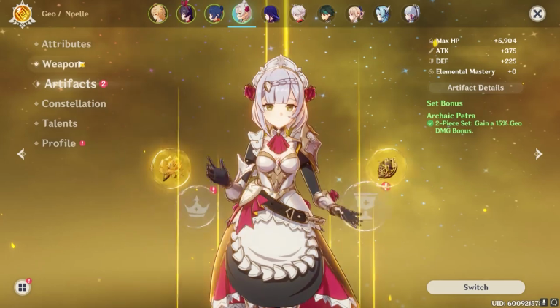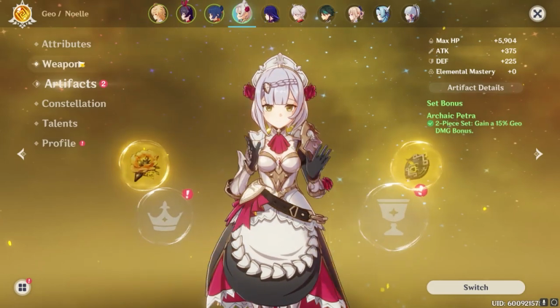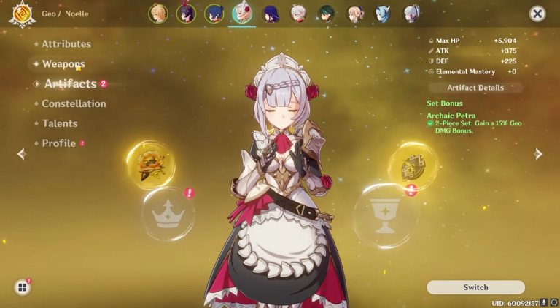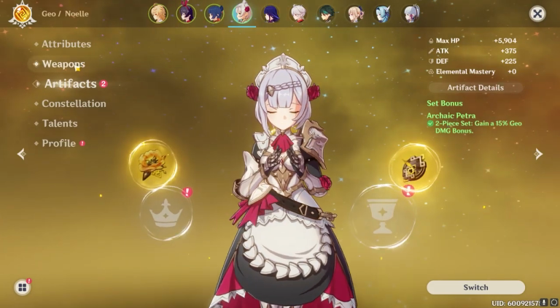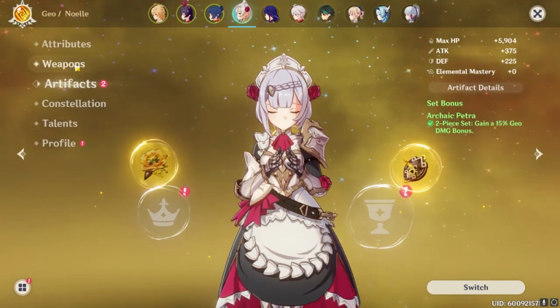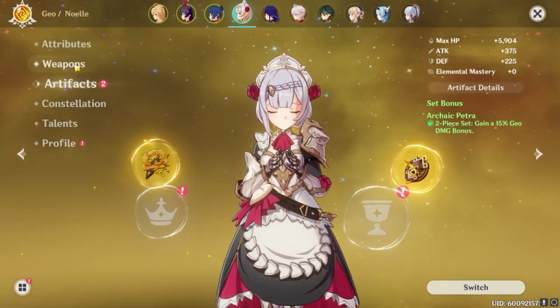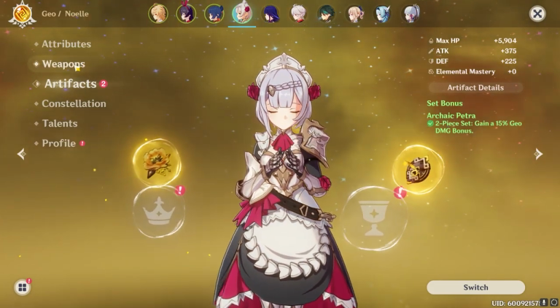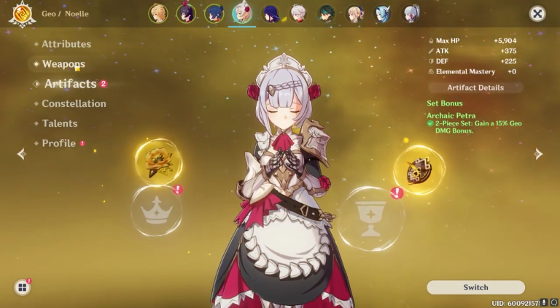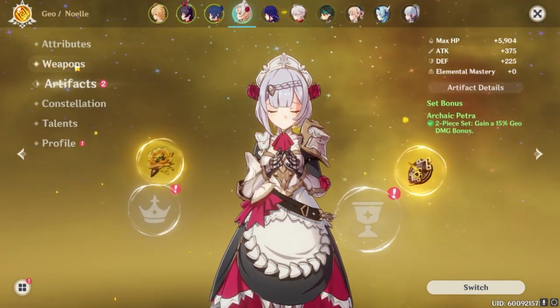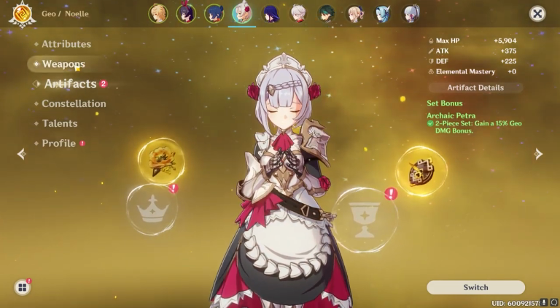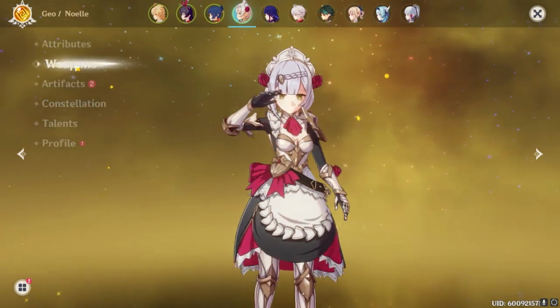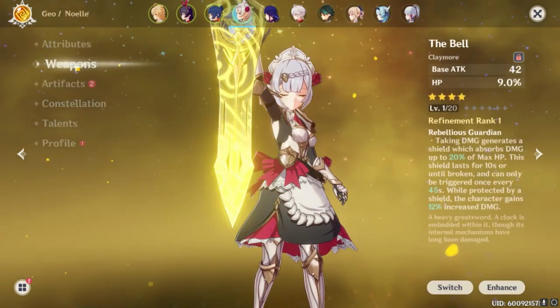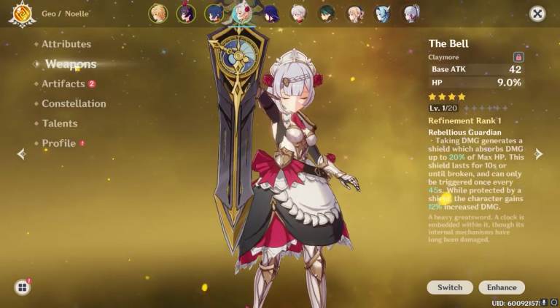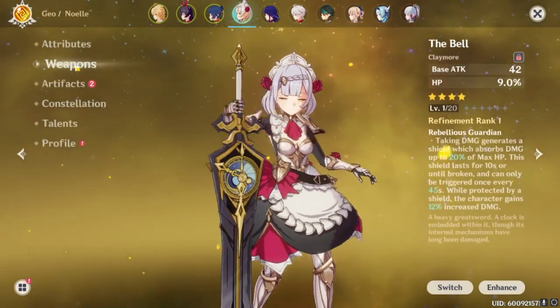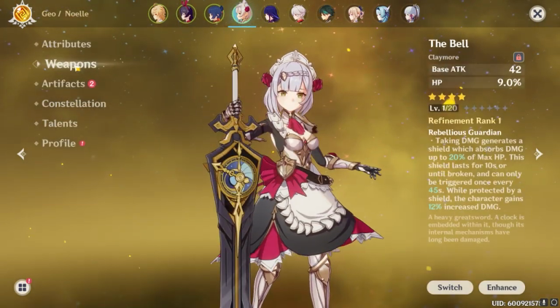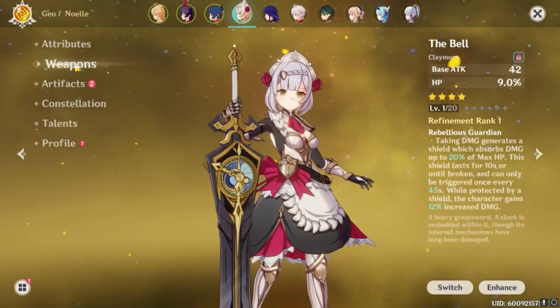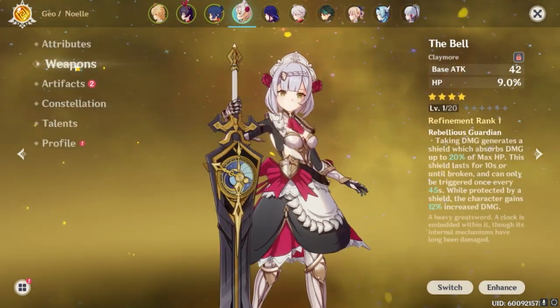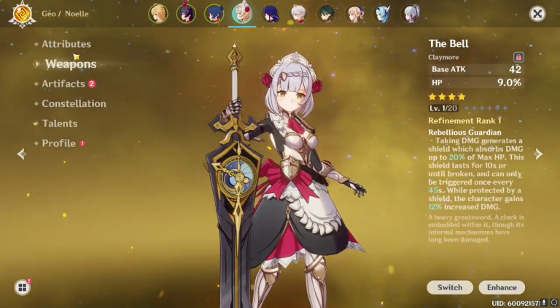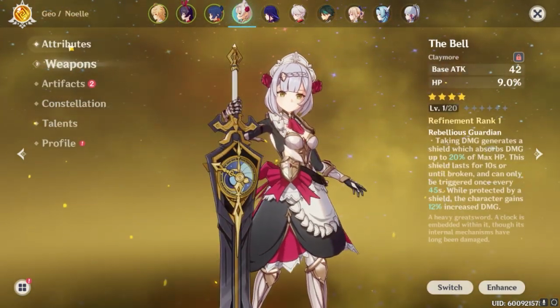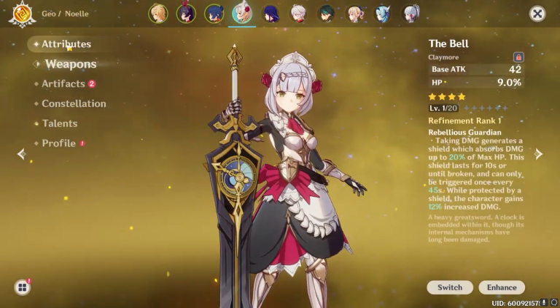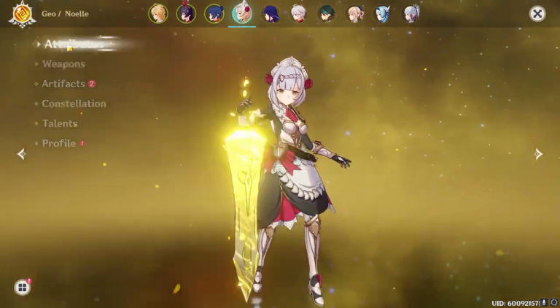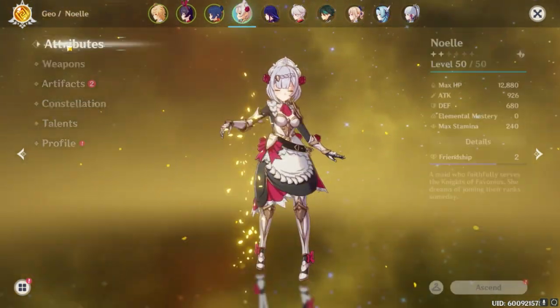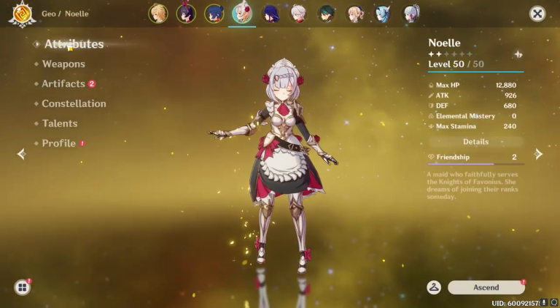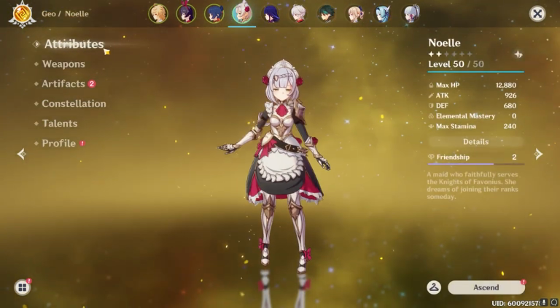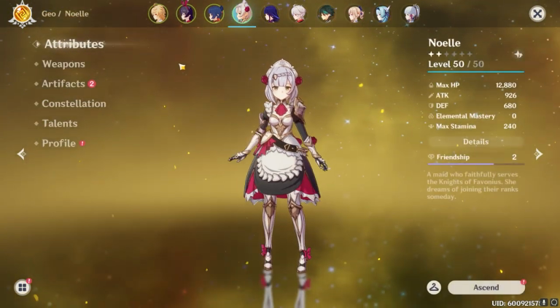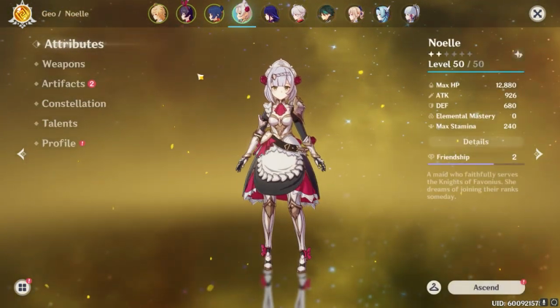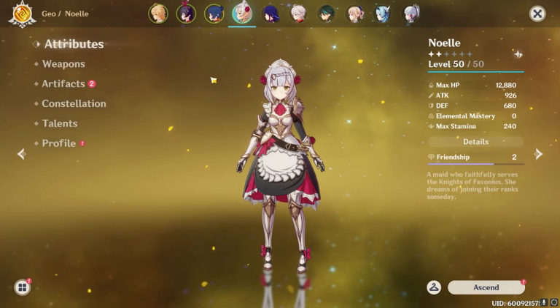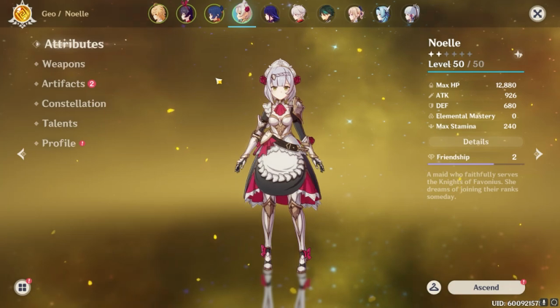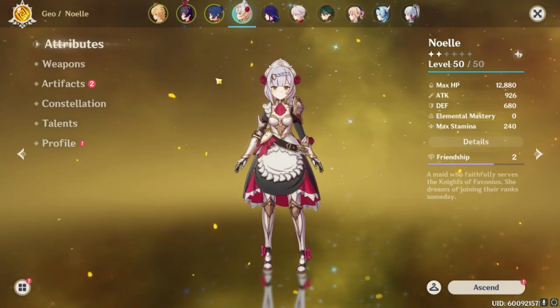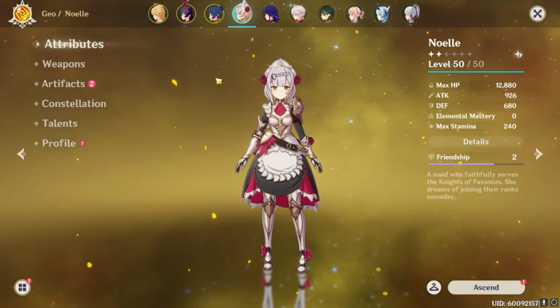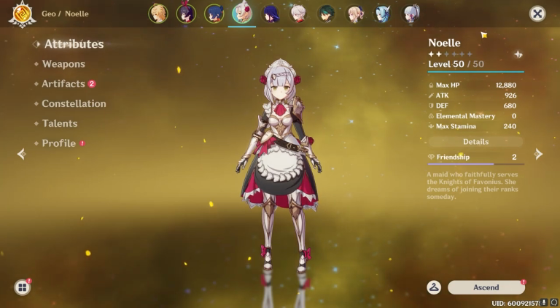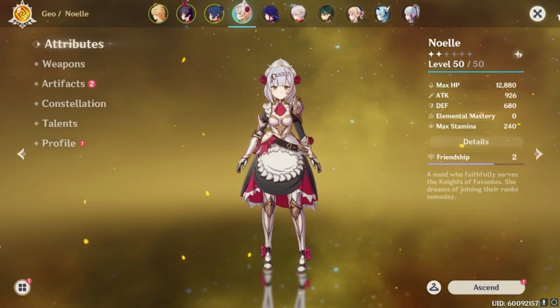And of course we have Noelle, who is here for the Double Geo Bonus, which is a flat 15% damage bonus while we have a shield. Anyways, let's get in the fight.